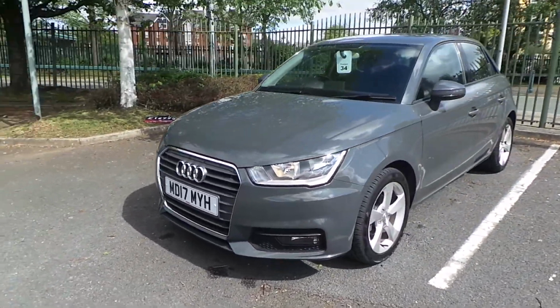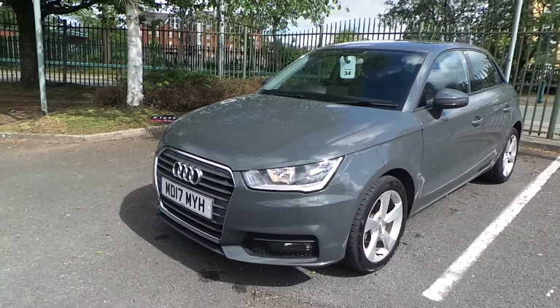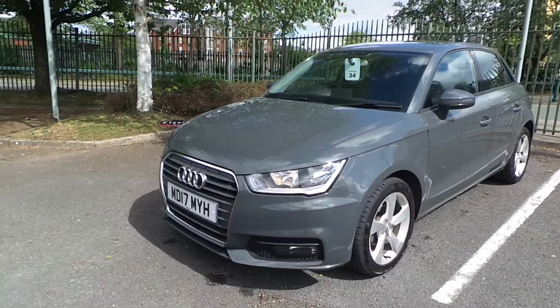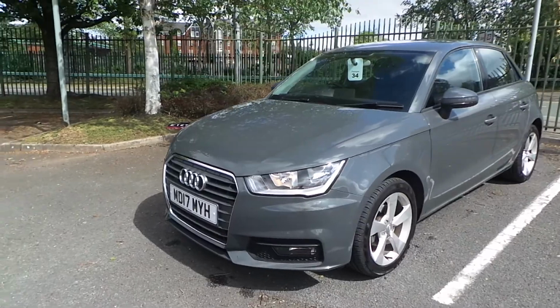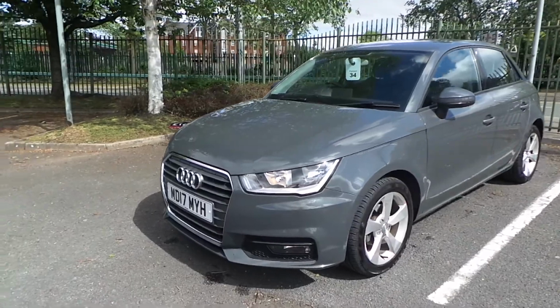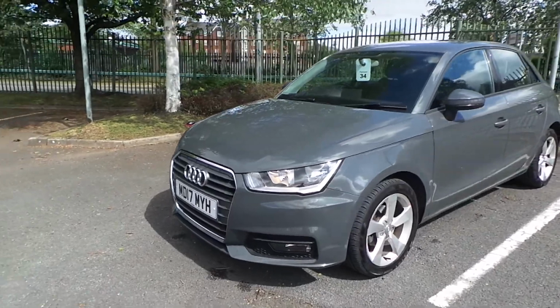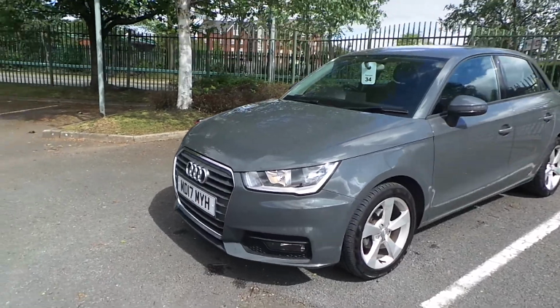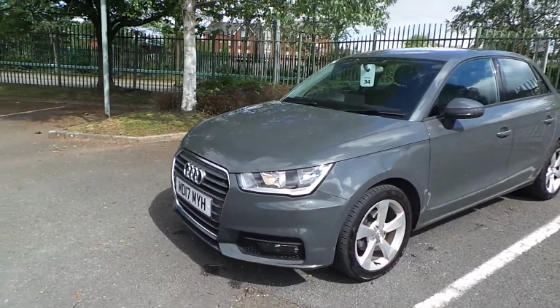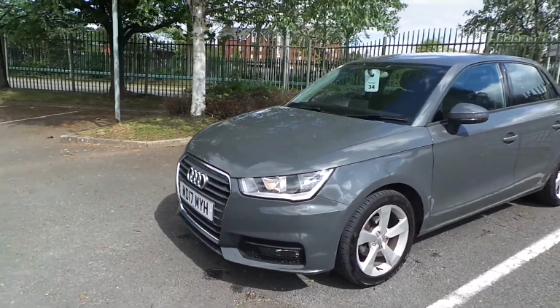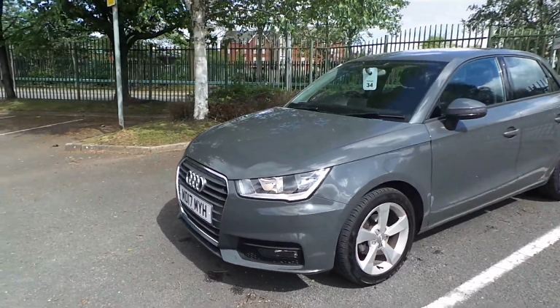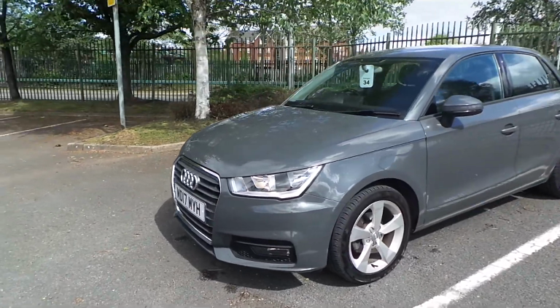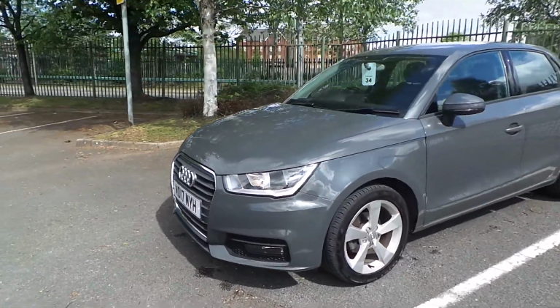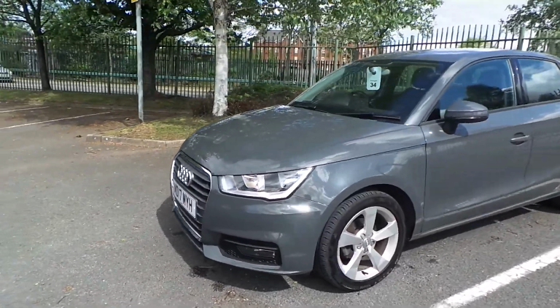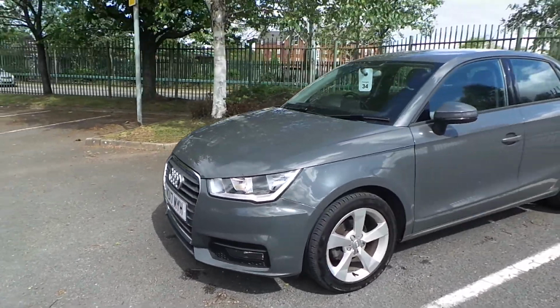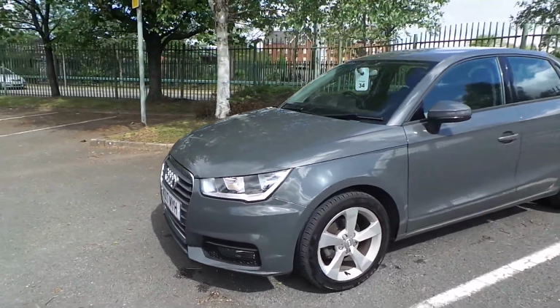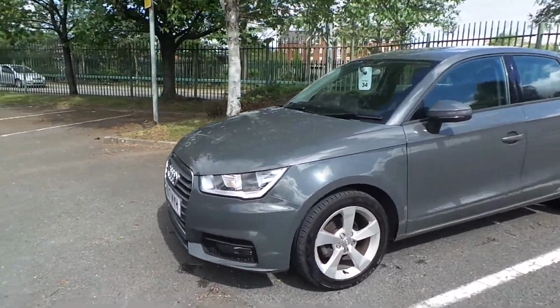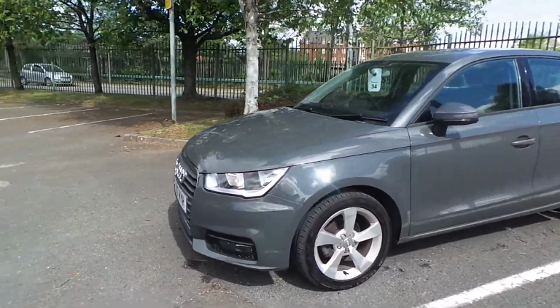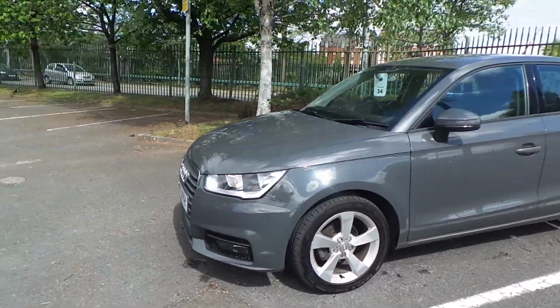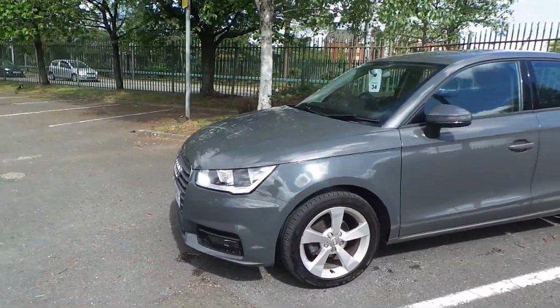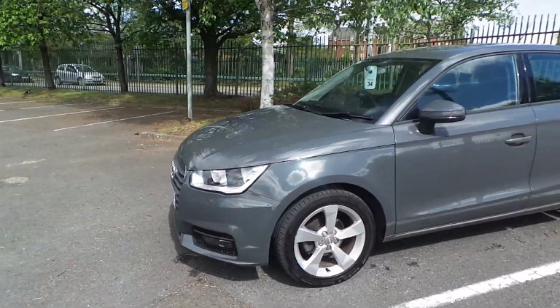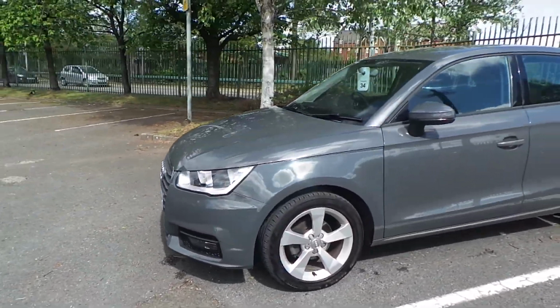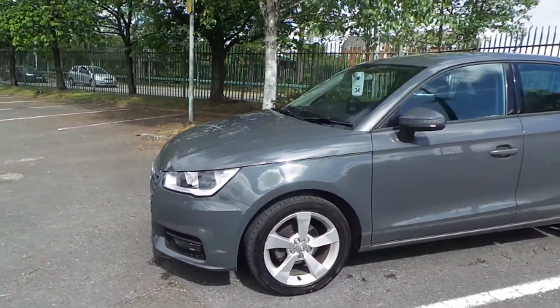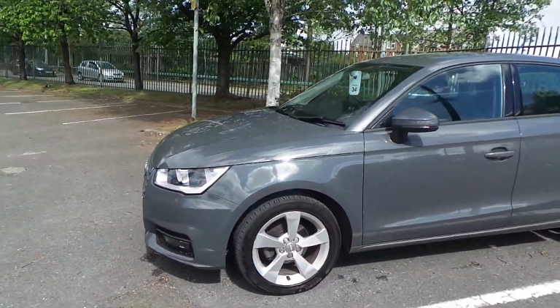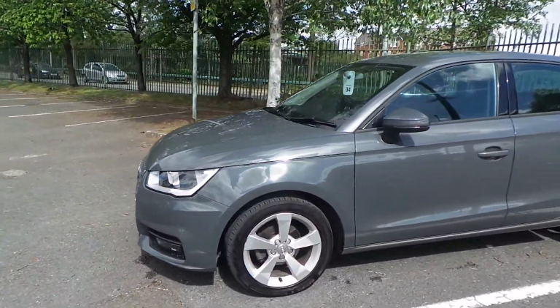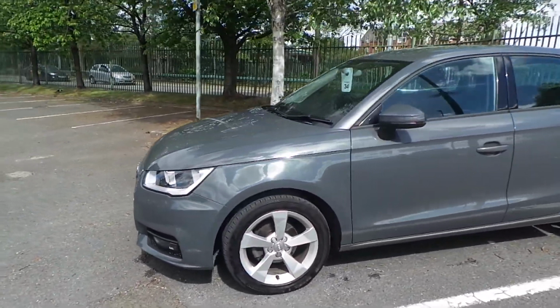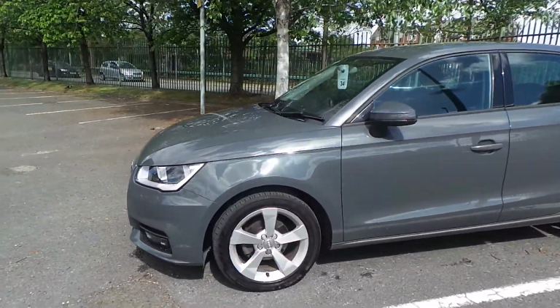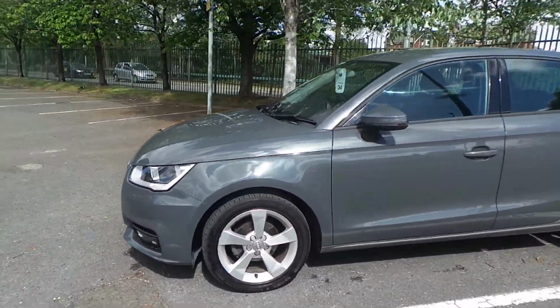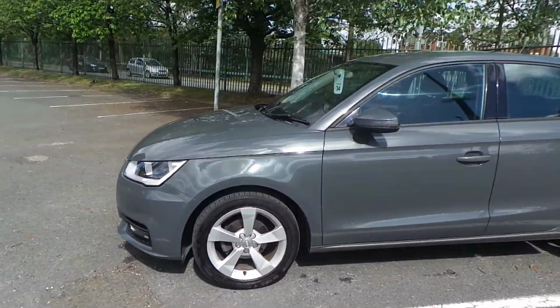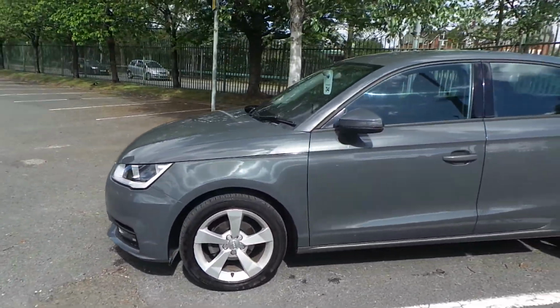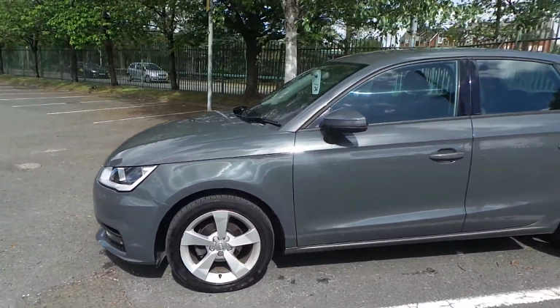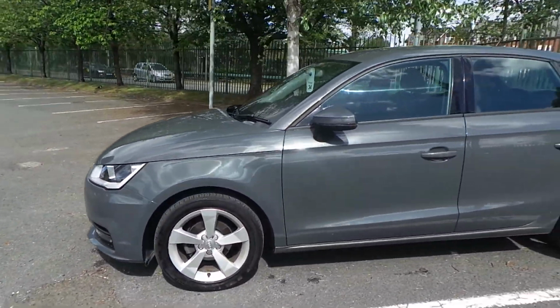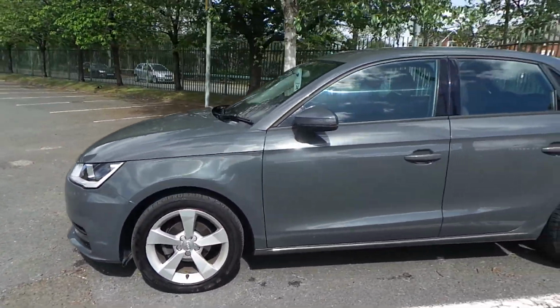Starting from the front, you've got your front fog lights along with your daytime running lights. Alloy wheels come as standard.